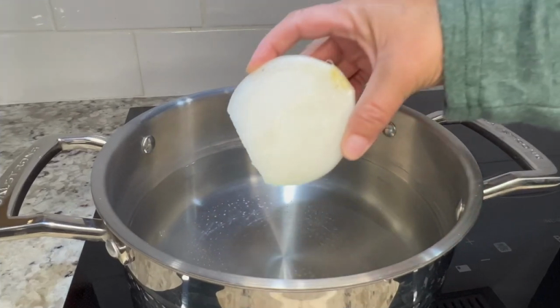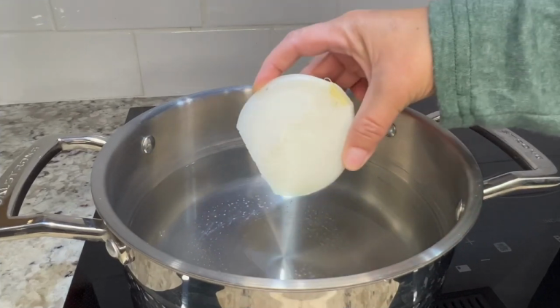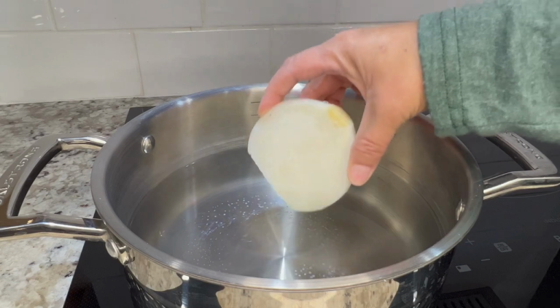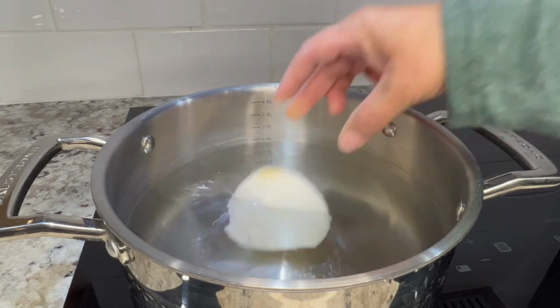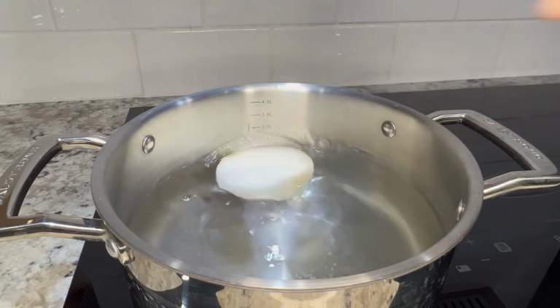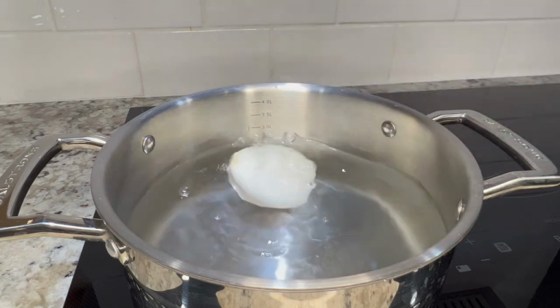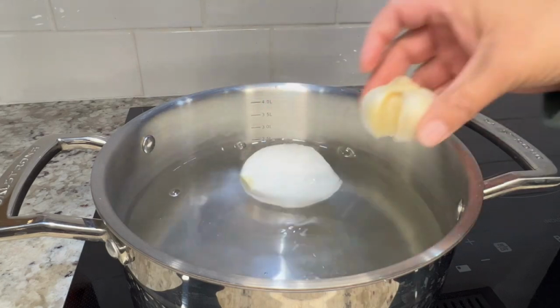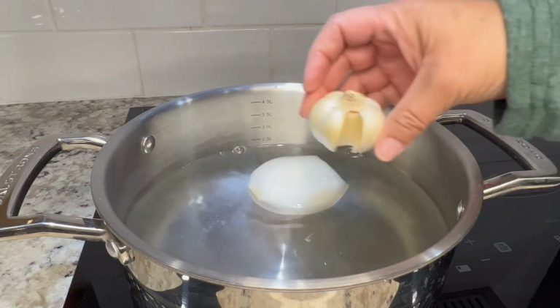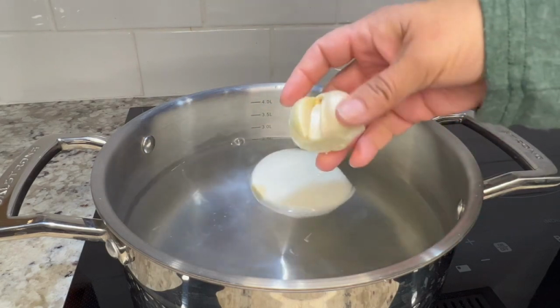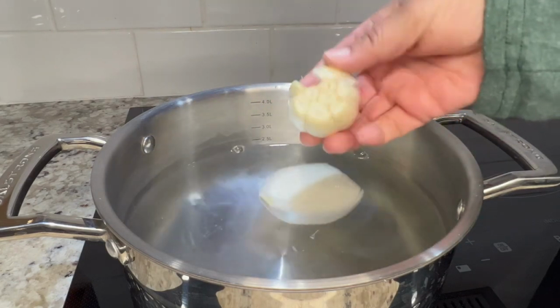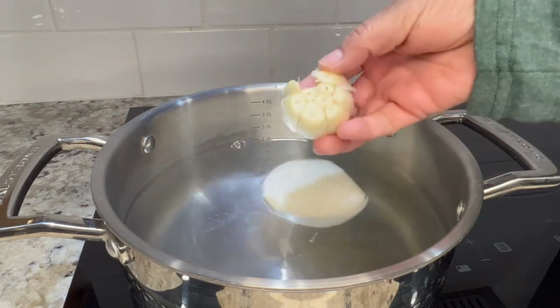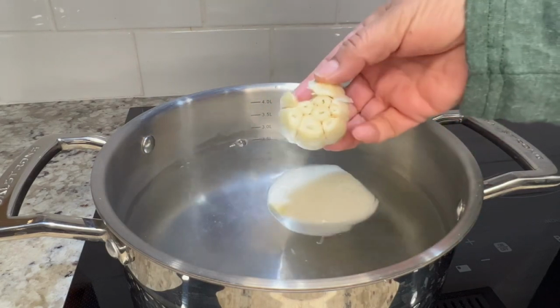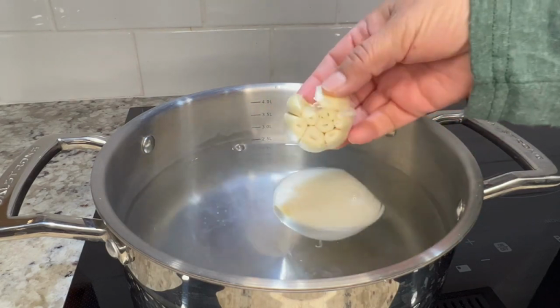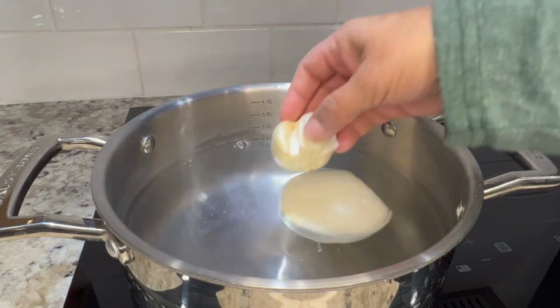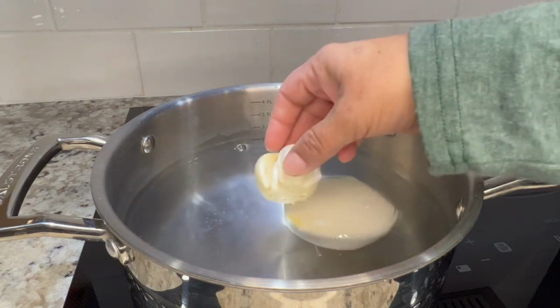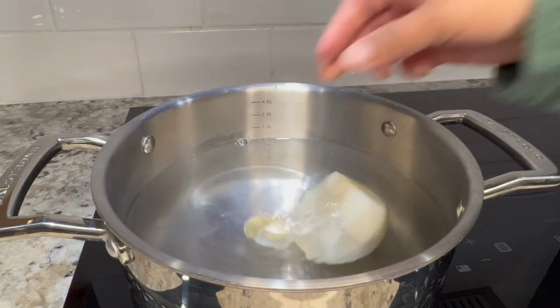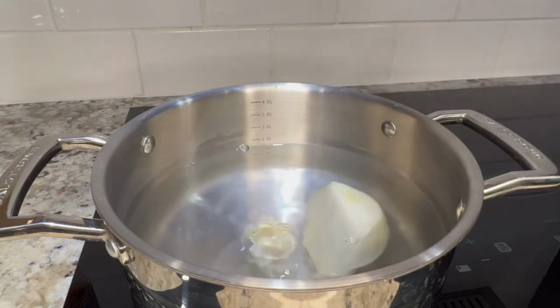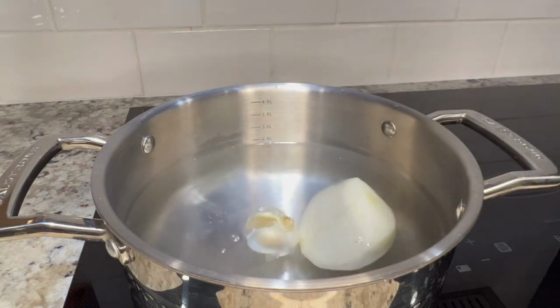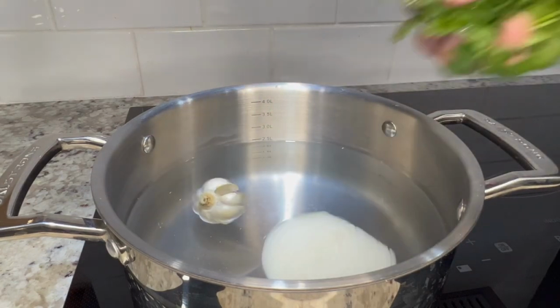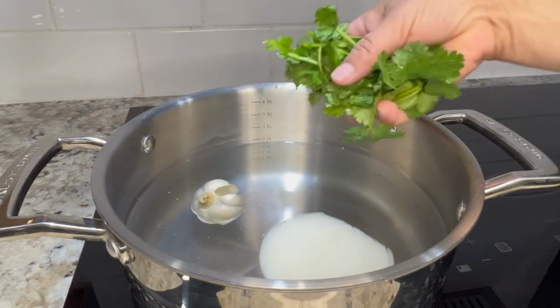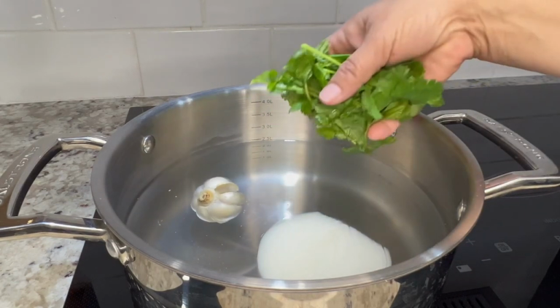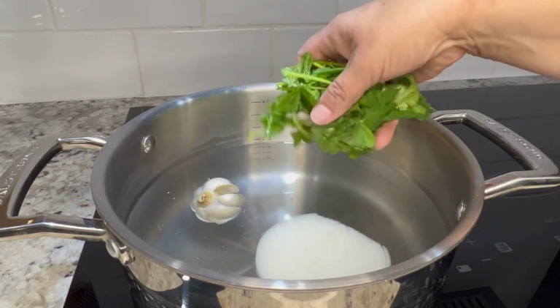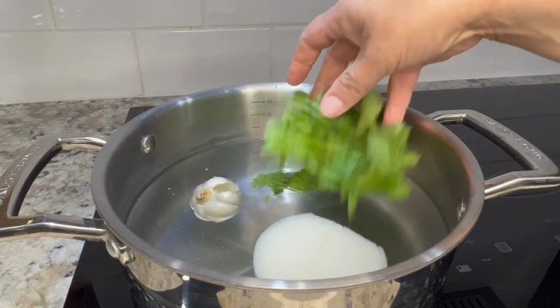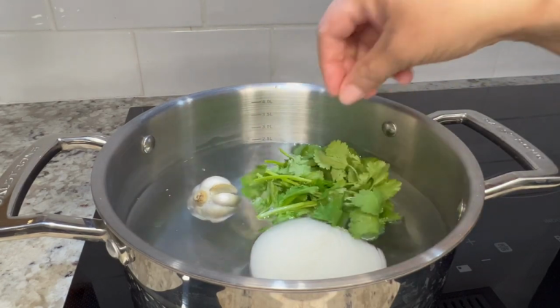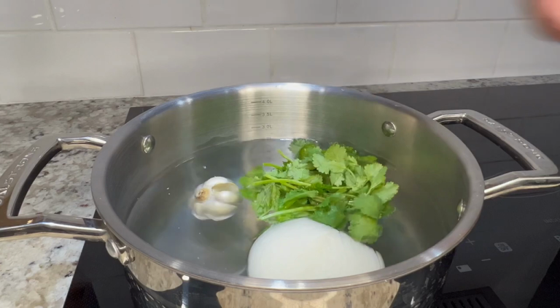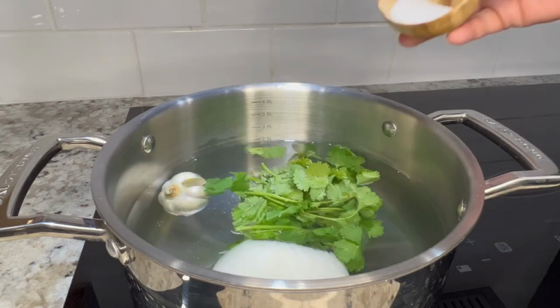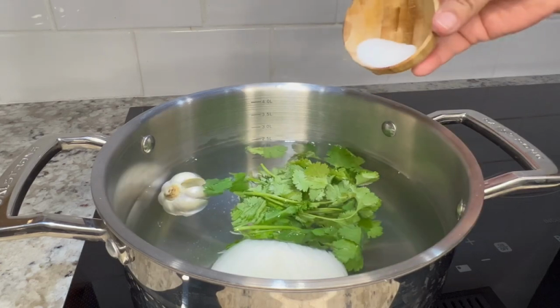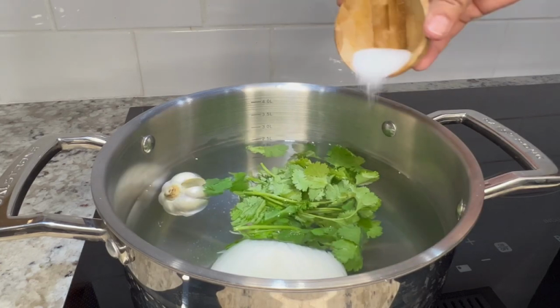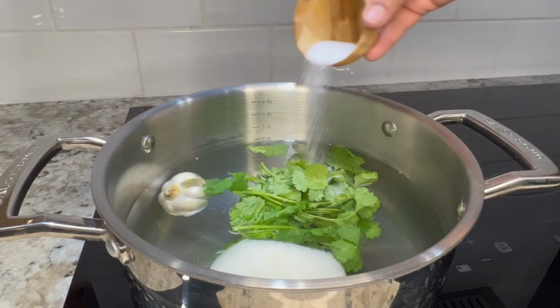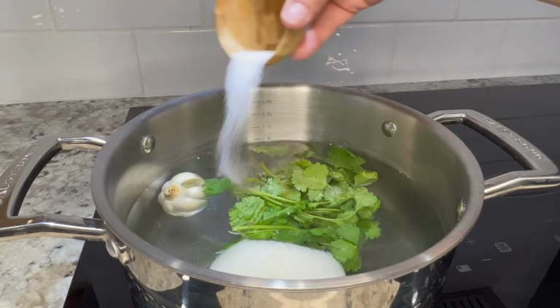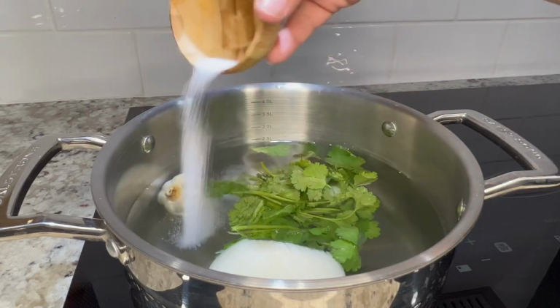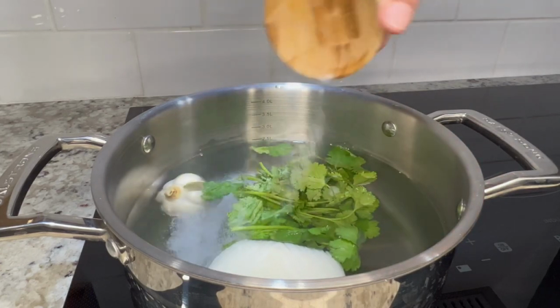First we're going to boil our chicken with half an onion, an entire head of garlic, a handful of cilantro, and about a teaspoon of salt.